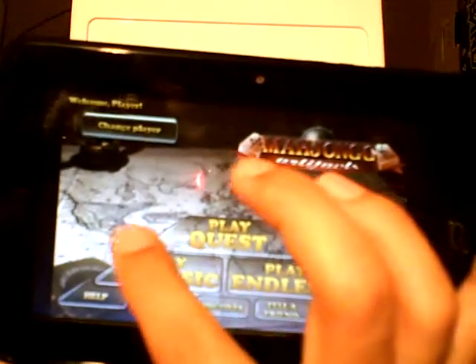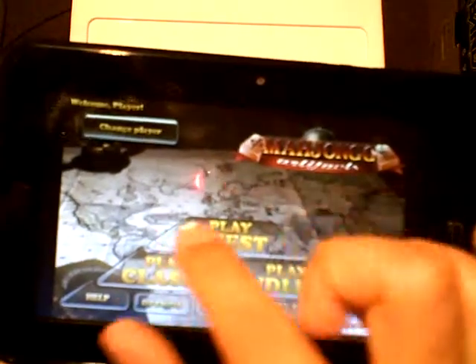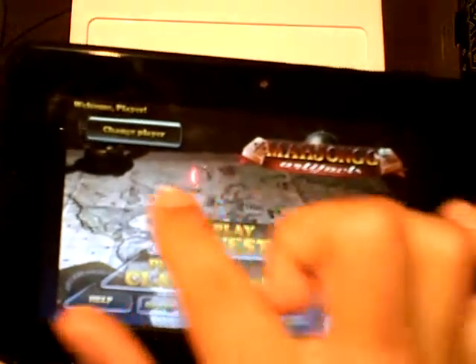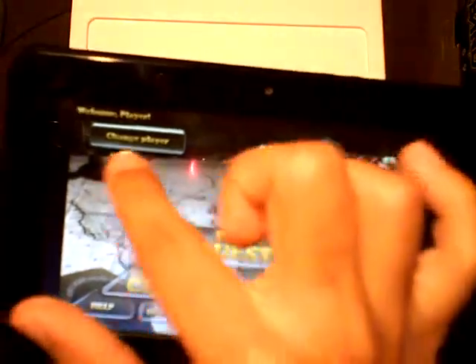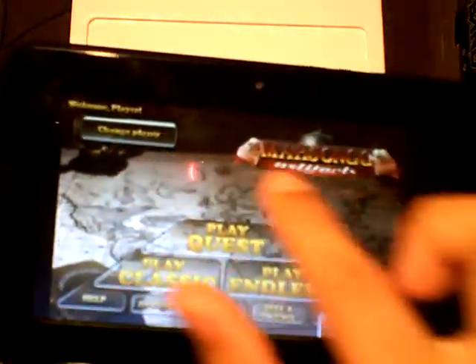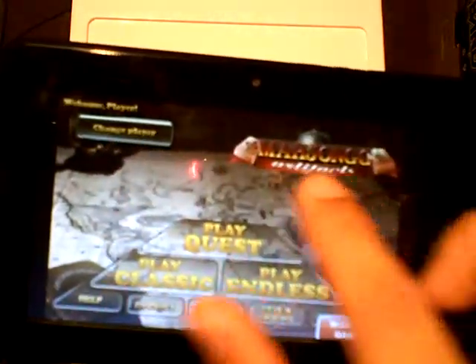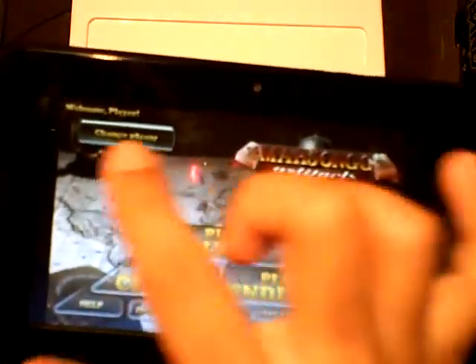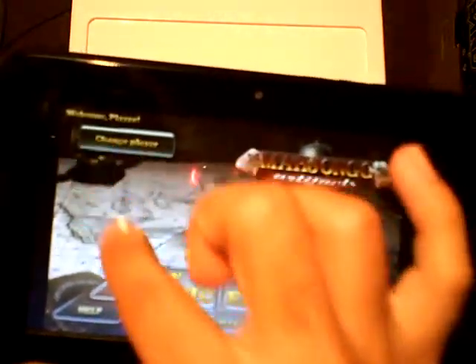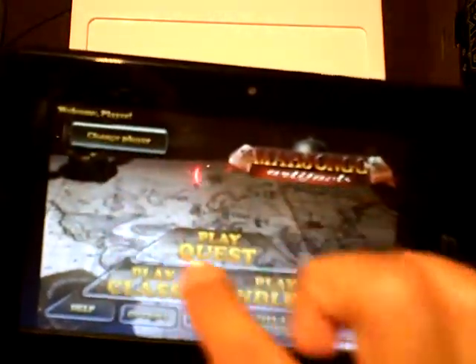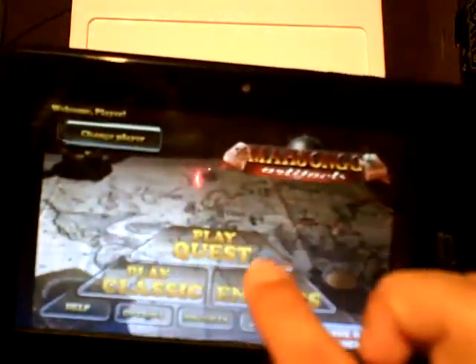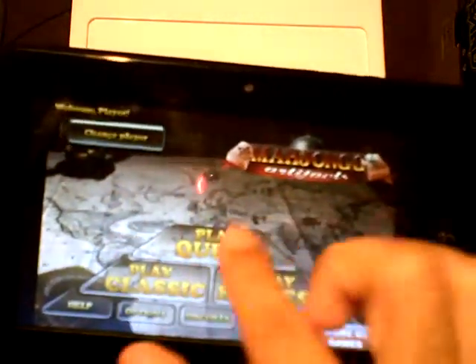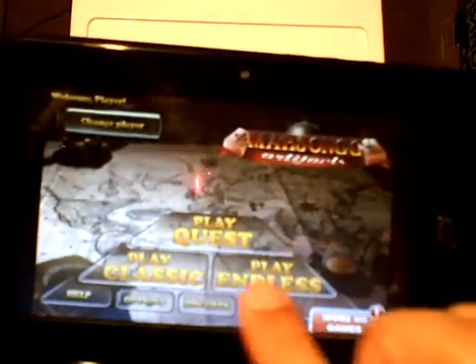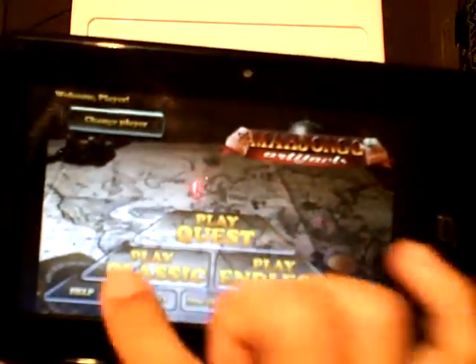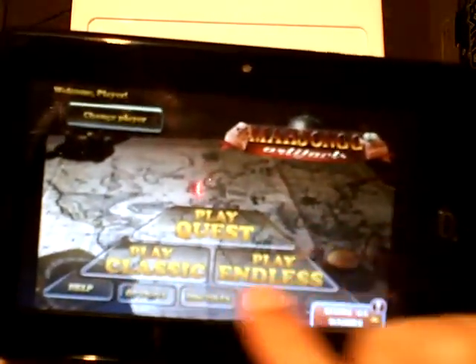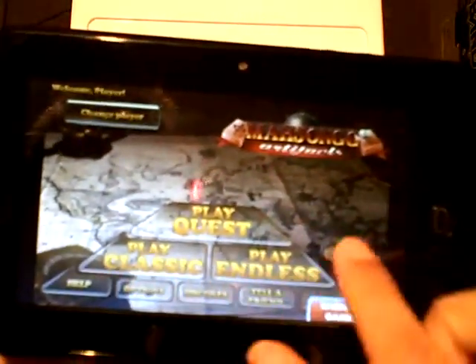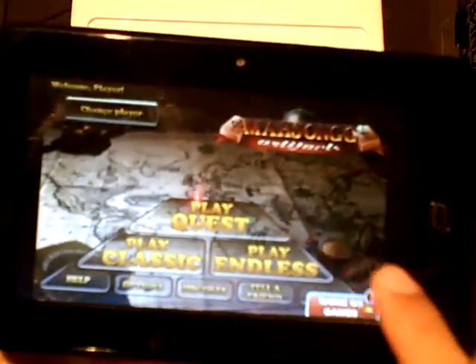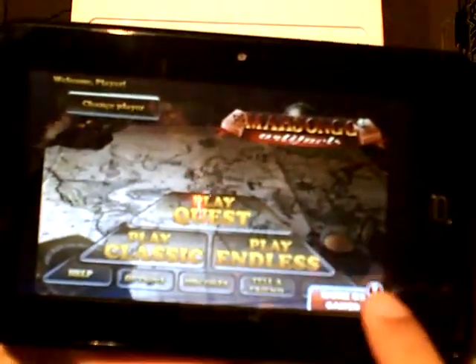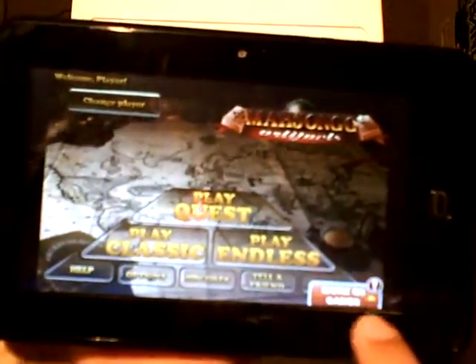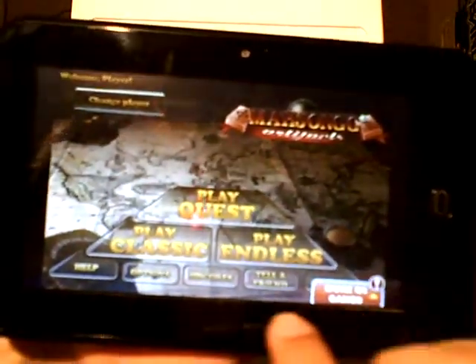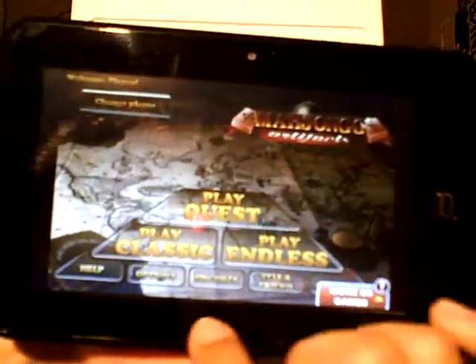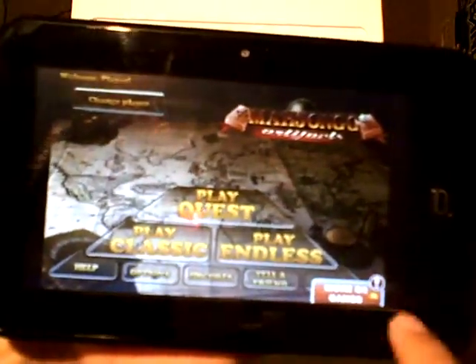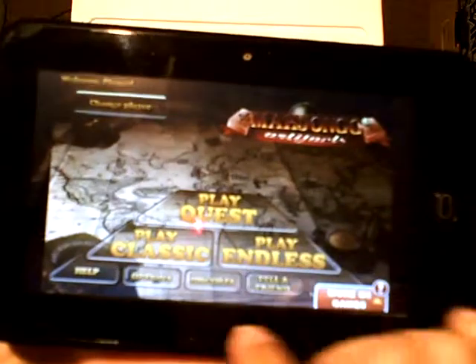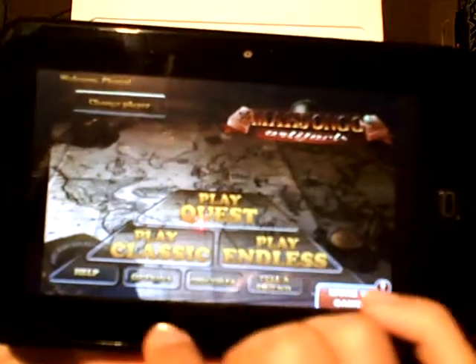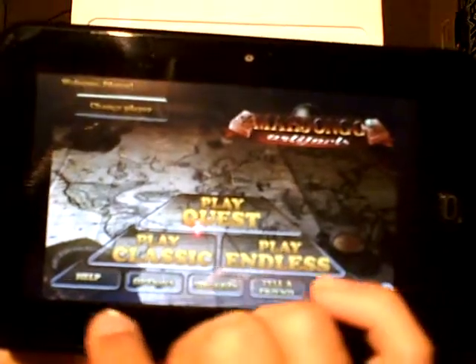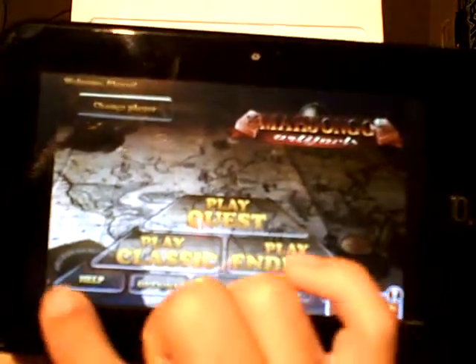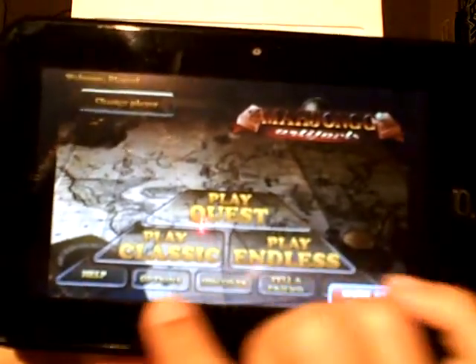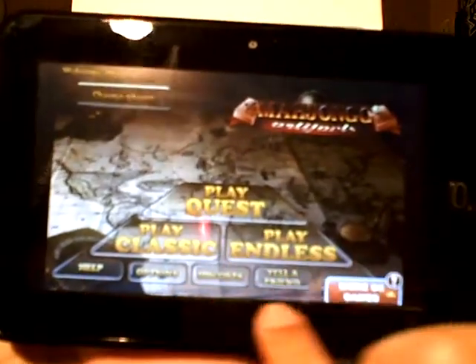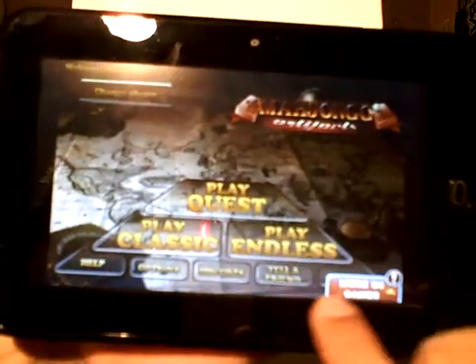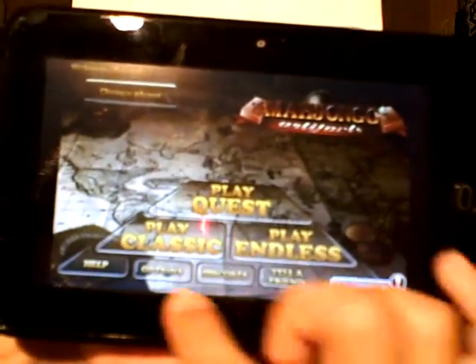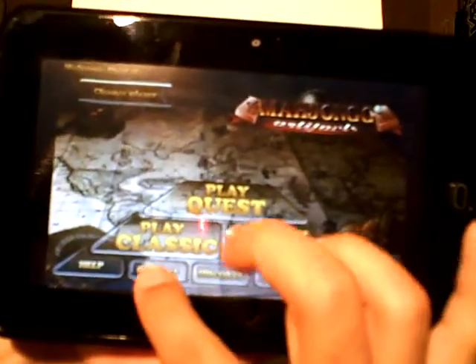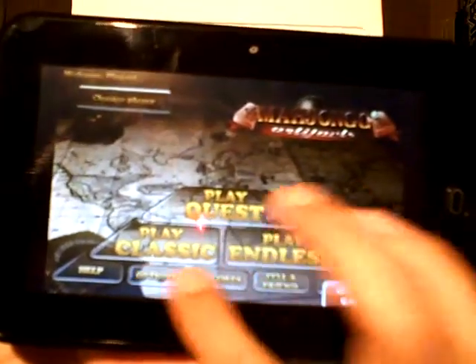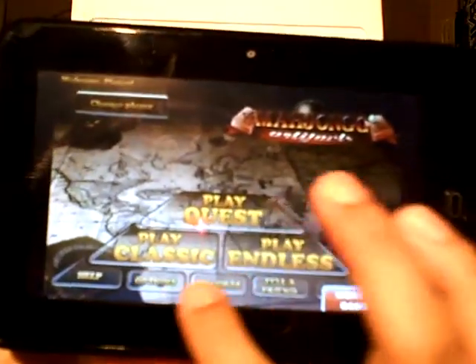In the front-end main menu, you have Change Player, Play Quest, Play Classic, Play Endless, More G5 Games, Help, Options, Highscores, and Tell a Friend.